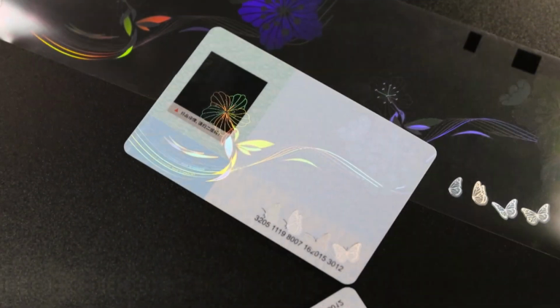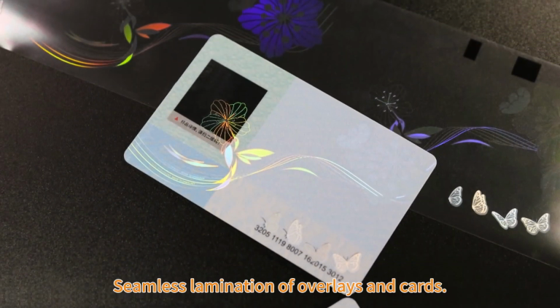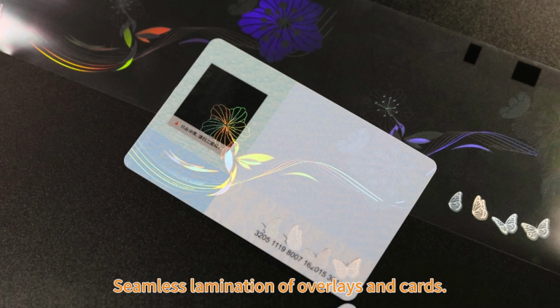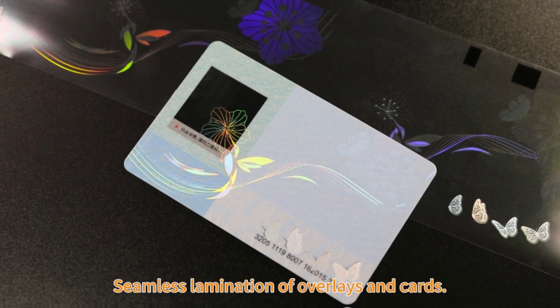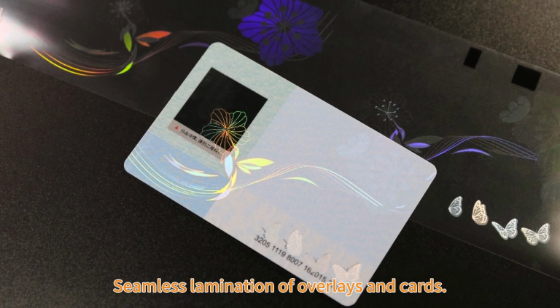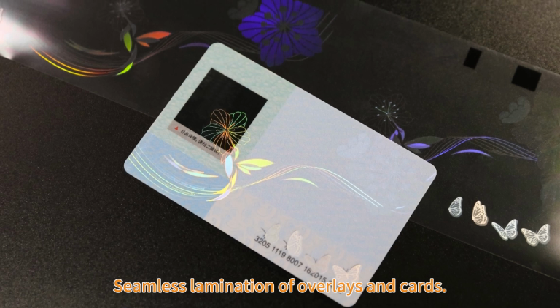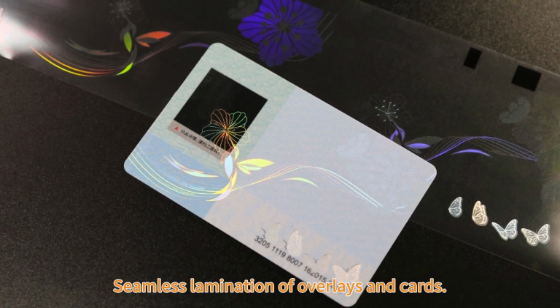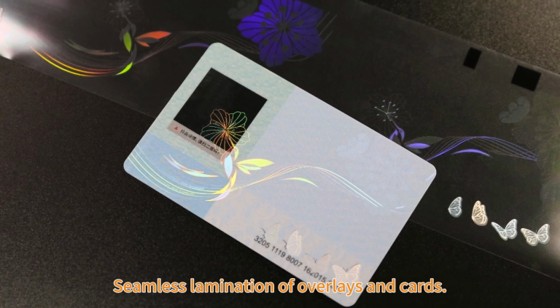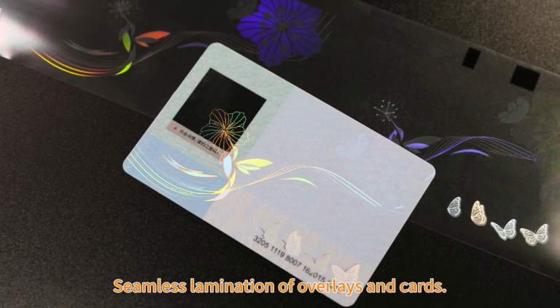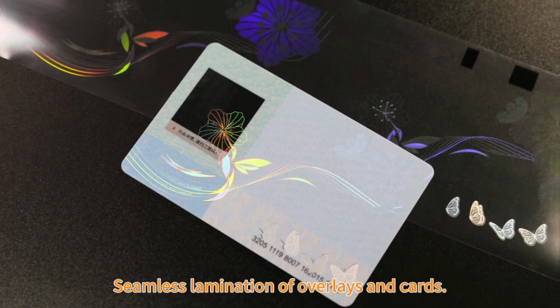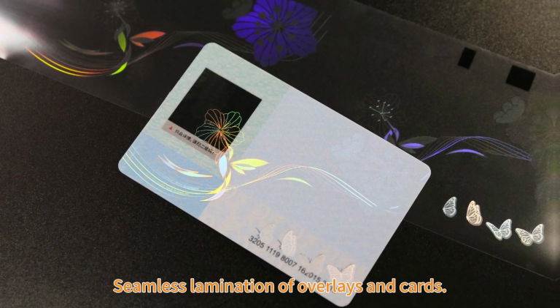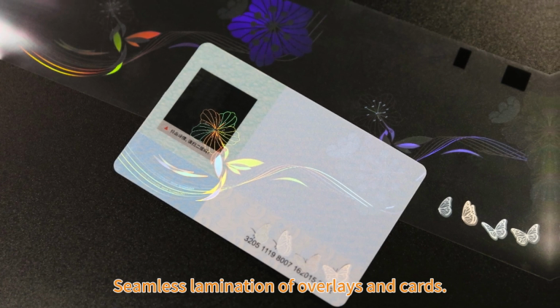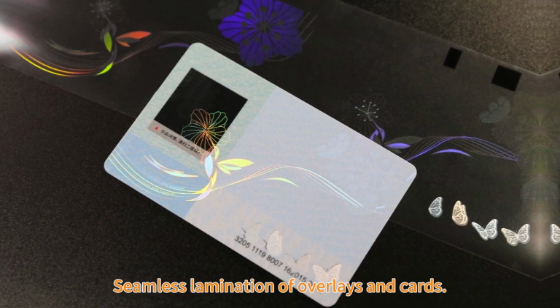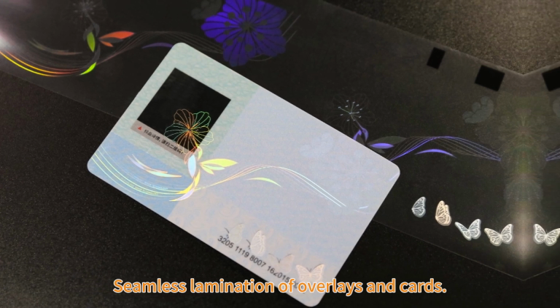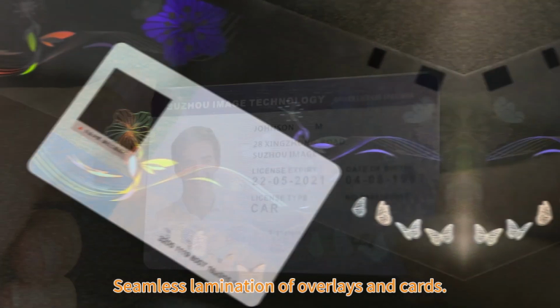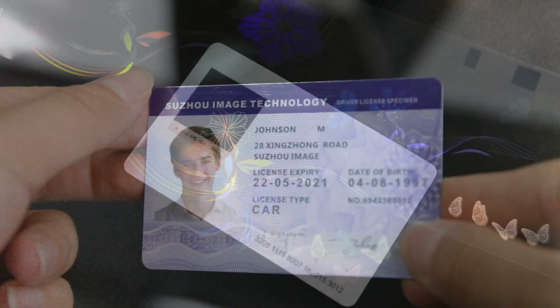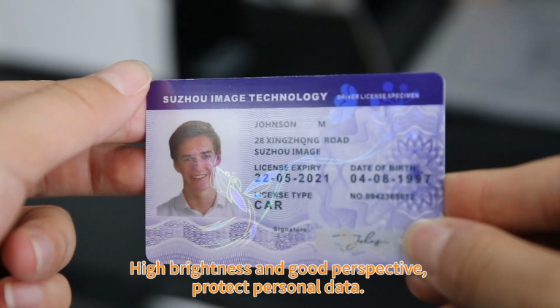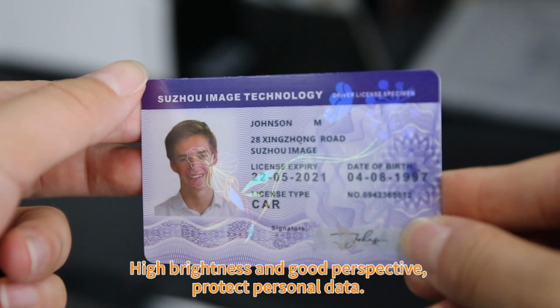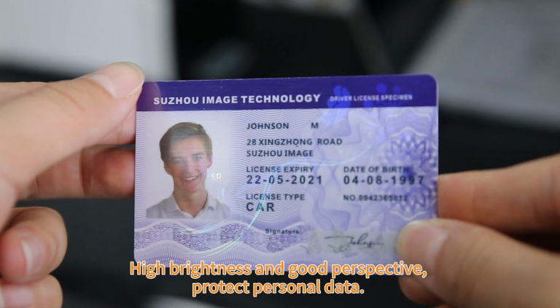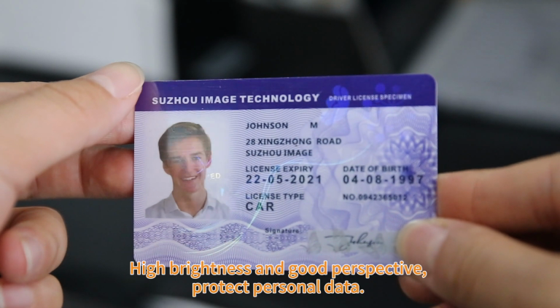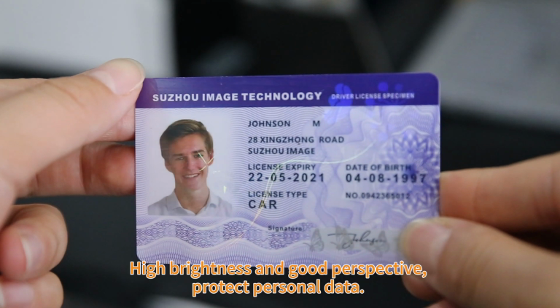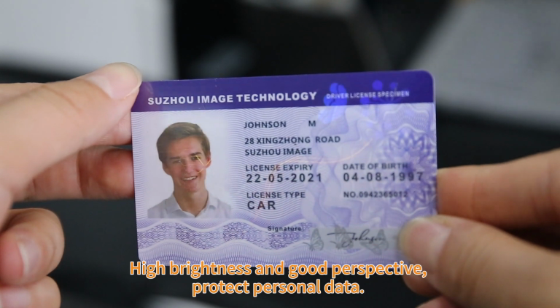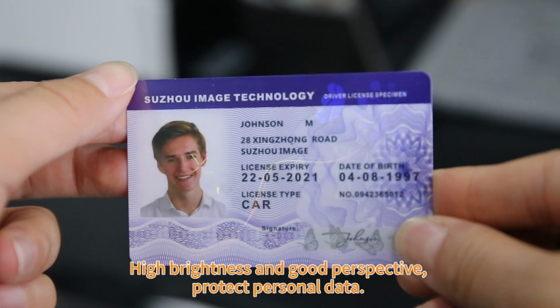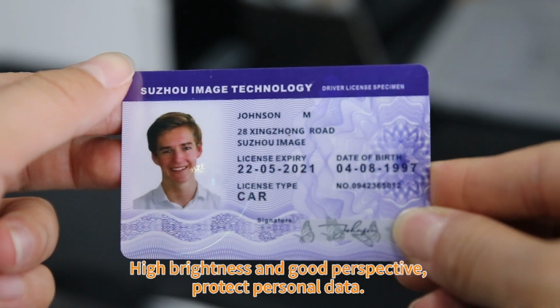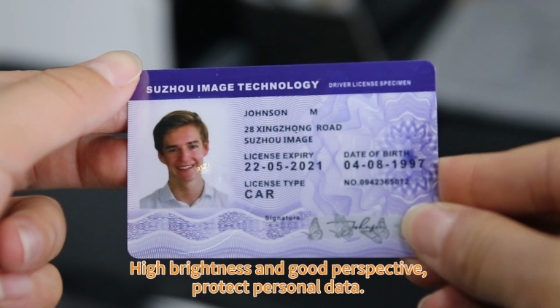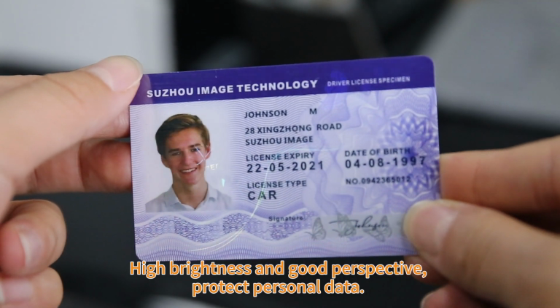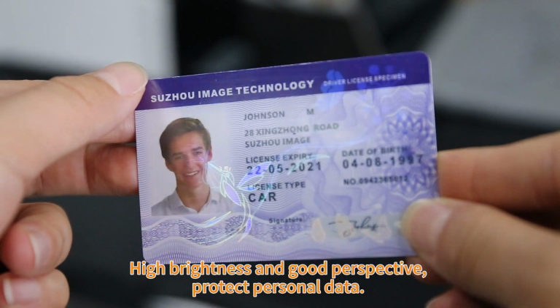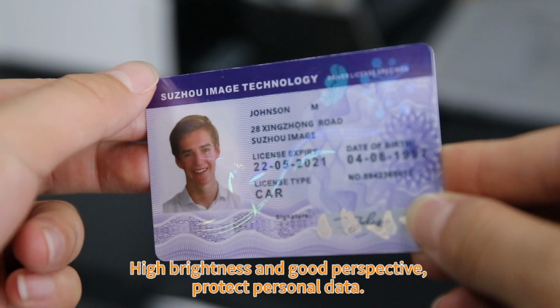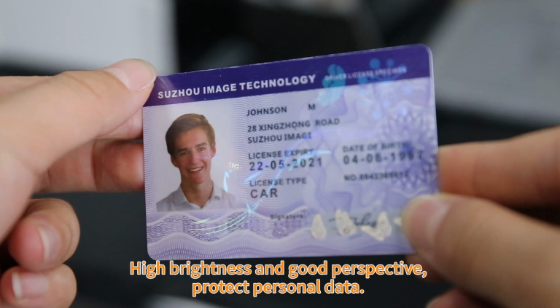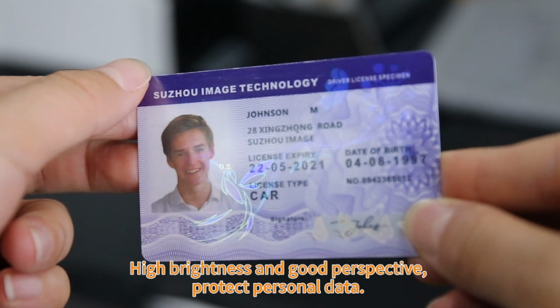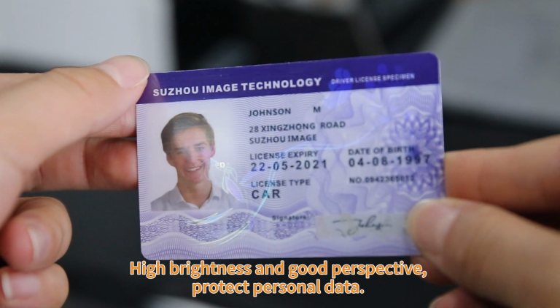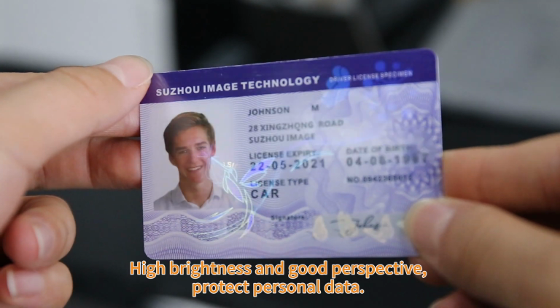ID card transfer overlay enables seamless lamination of overlays and cards. High brightness and good perspective protect personal data.